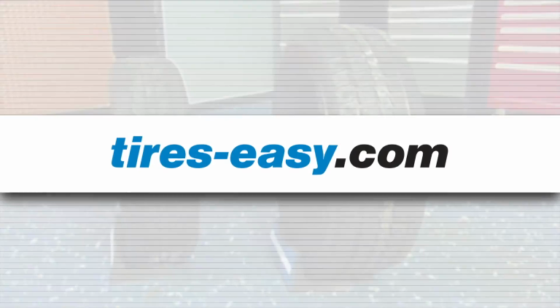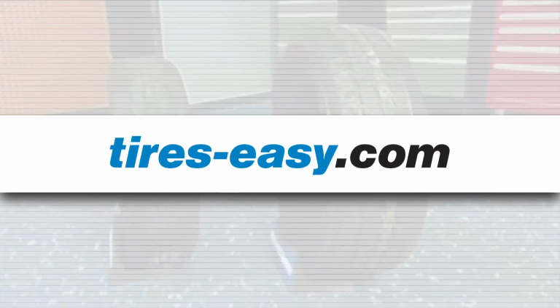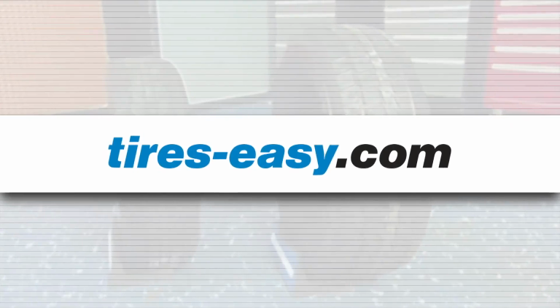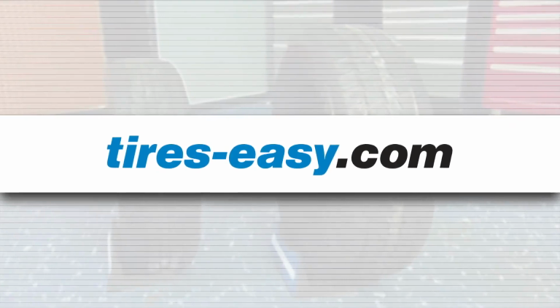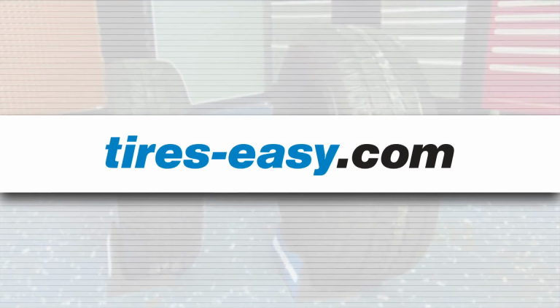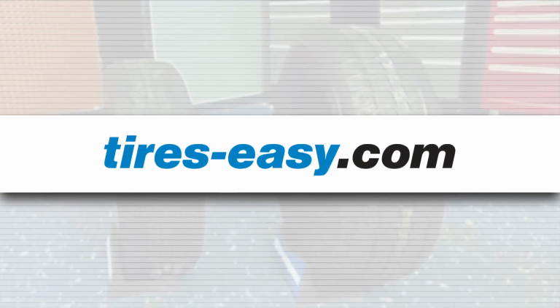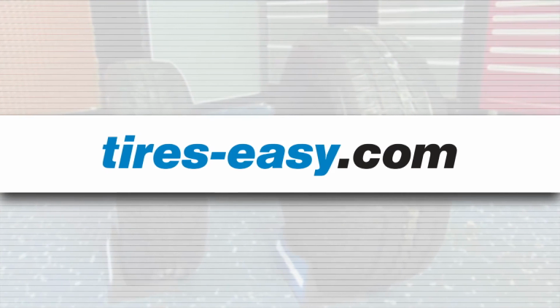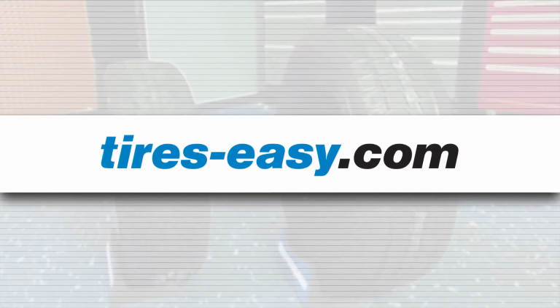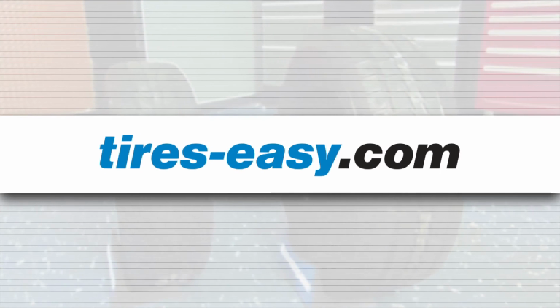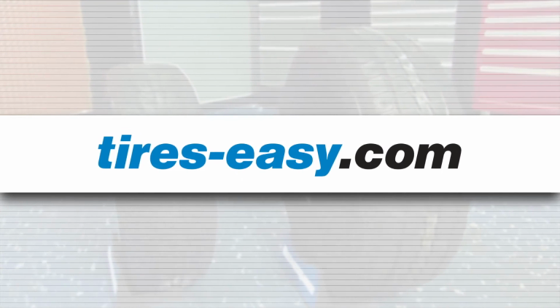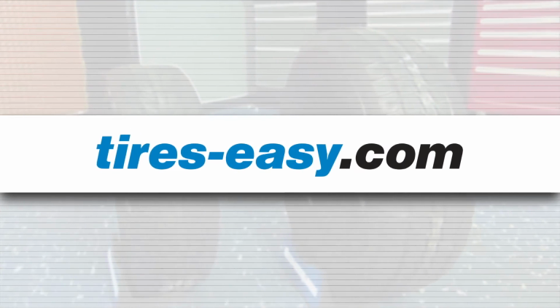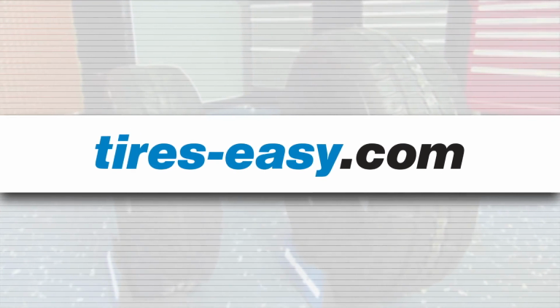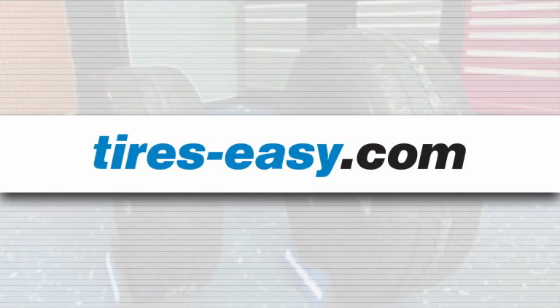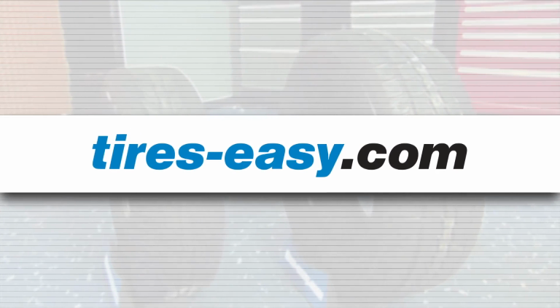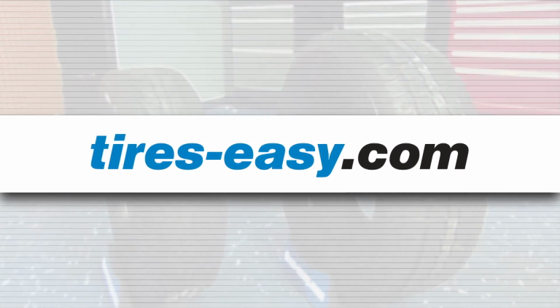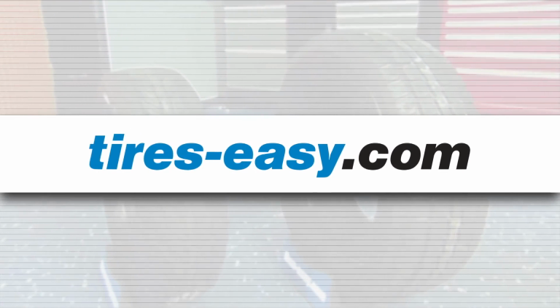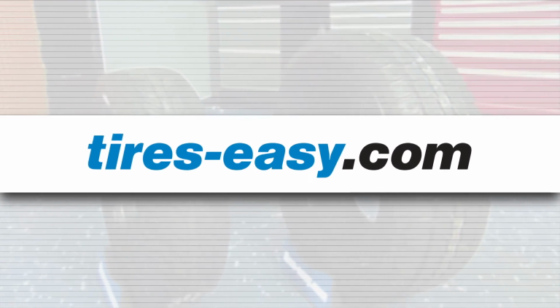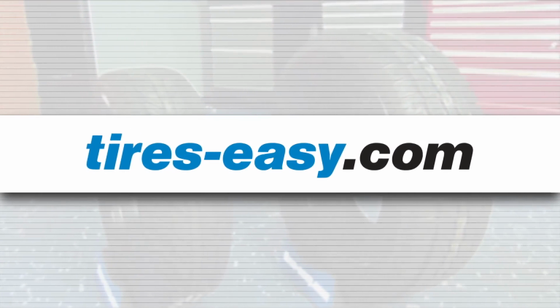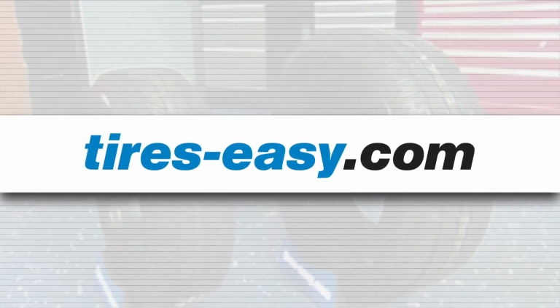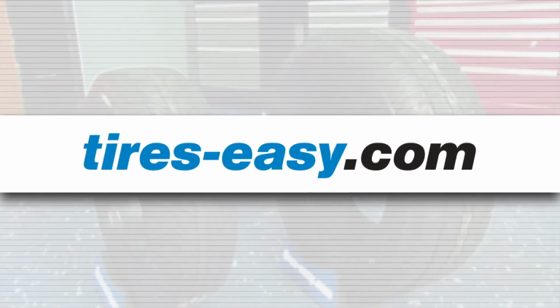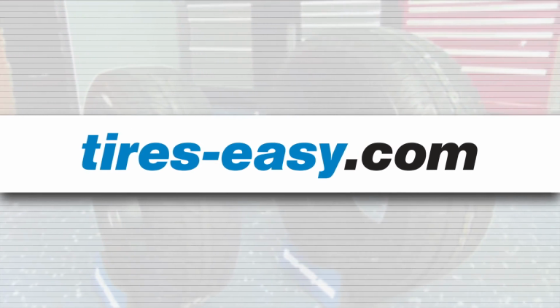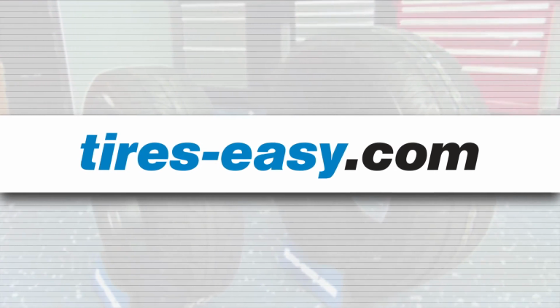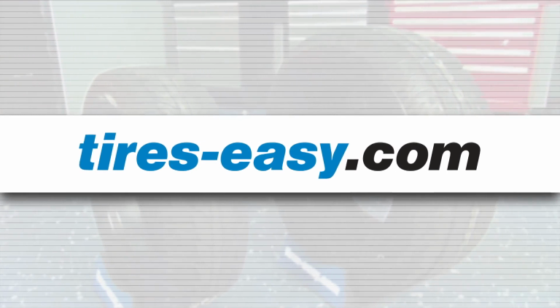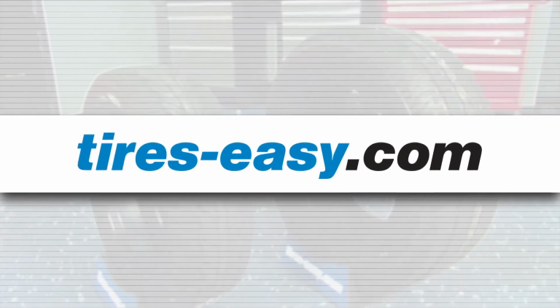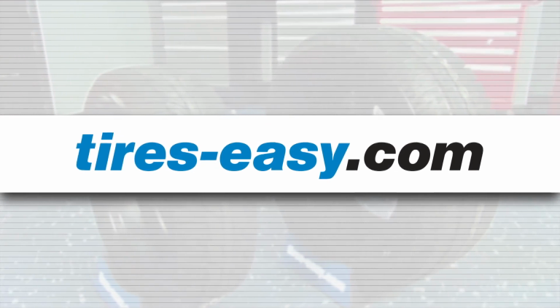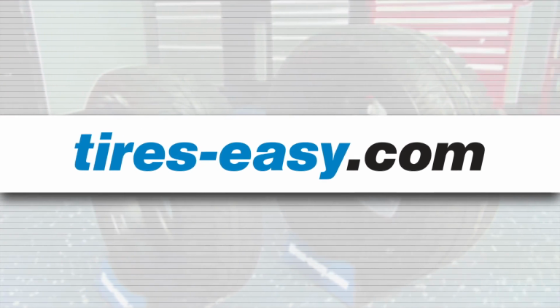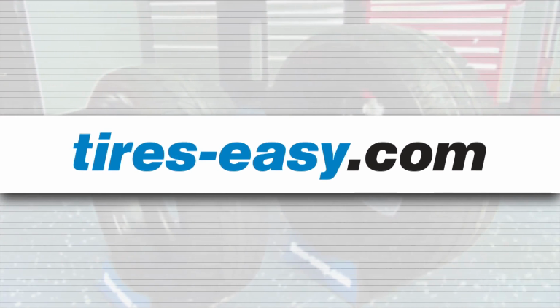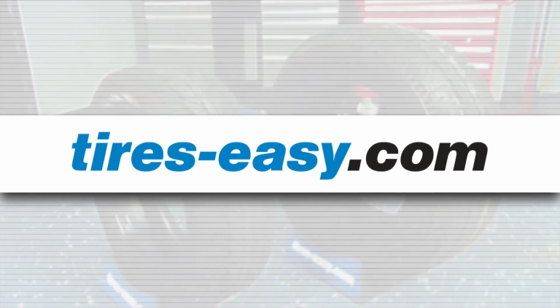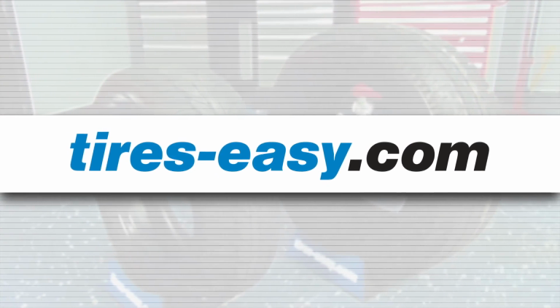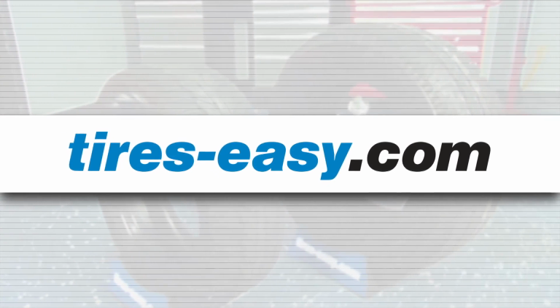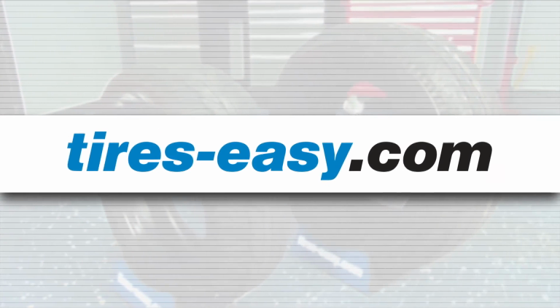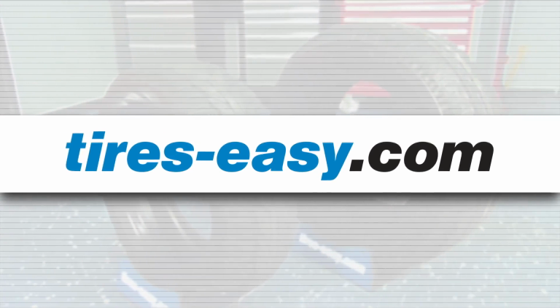Head to tires-easy.com today and find a great selection and unbeatable prices on all your winter tires.